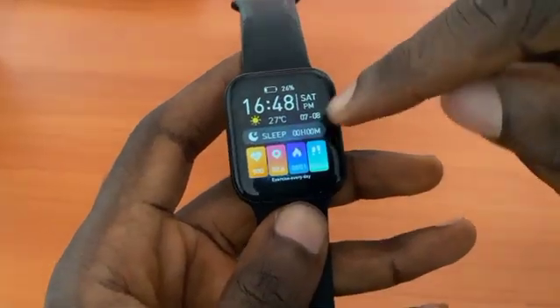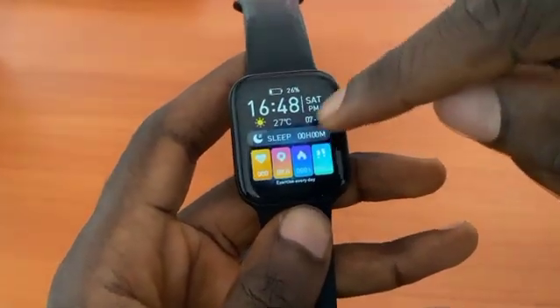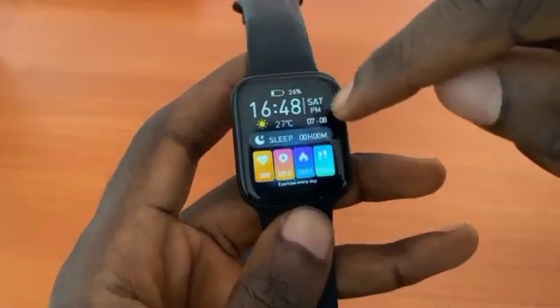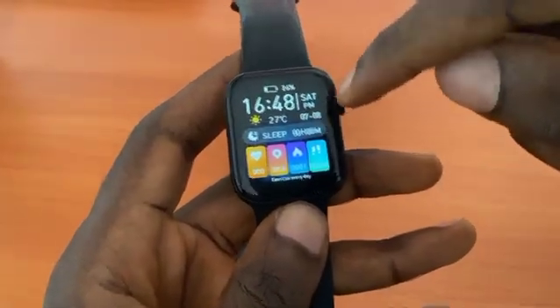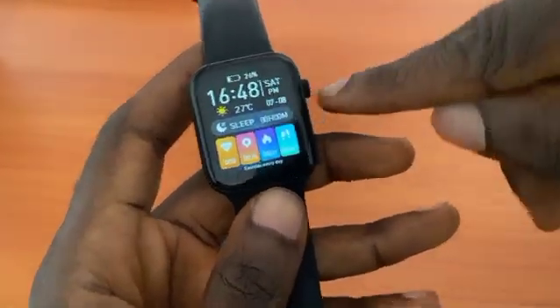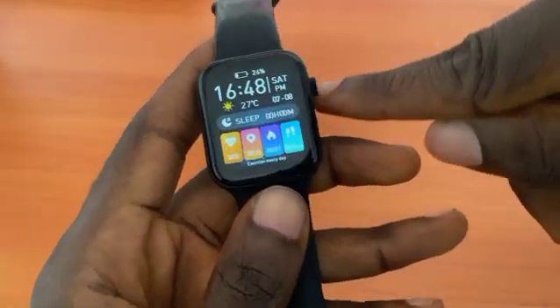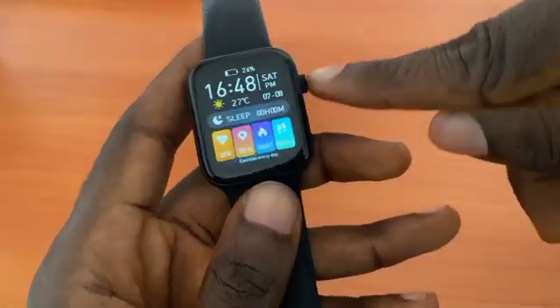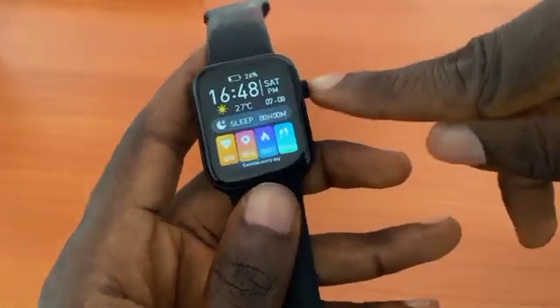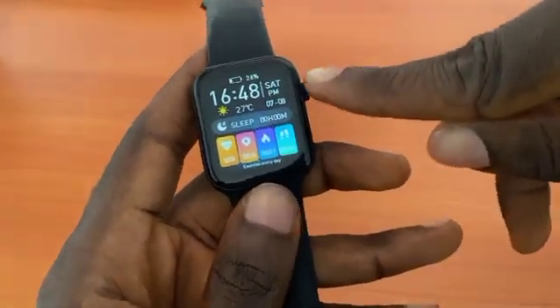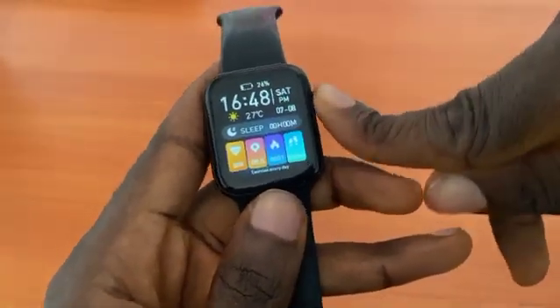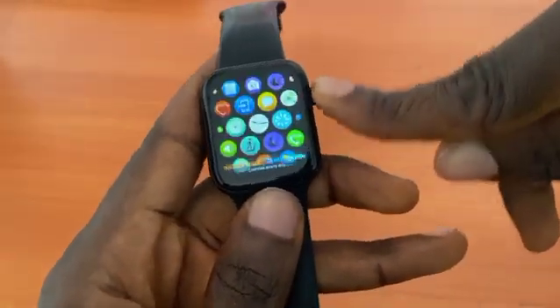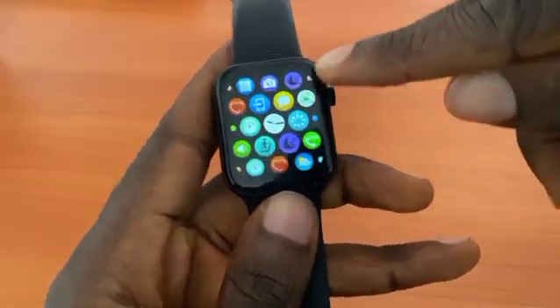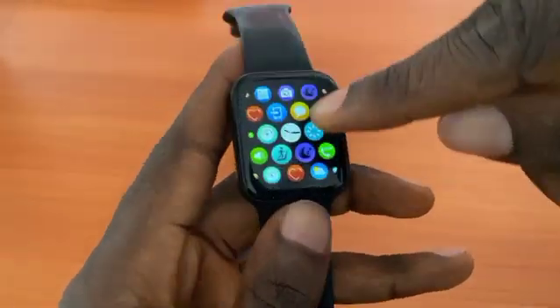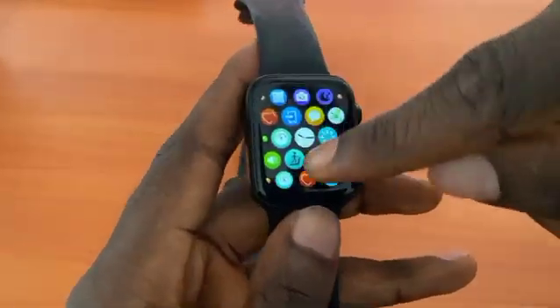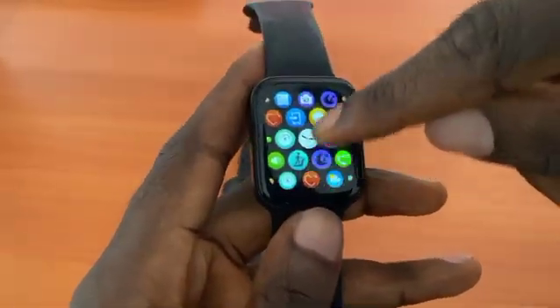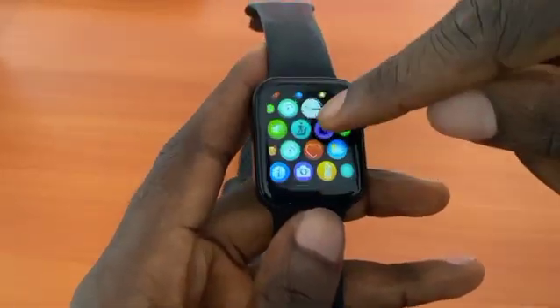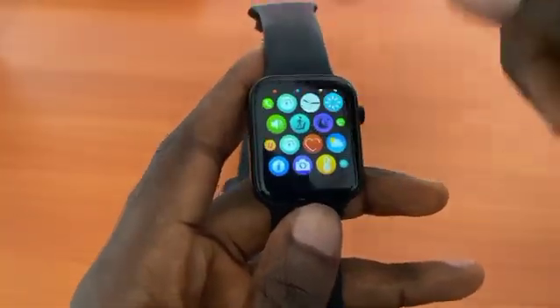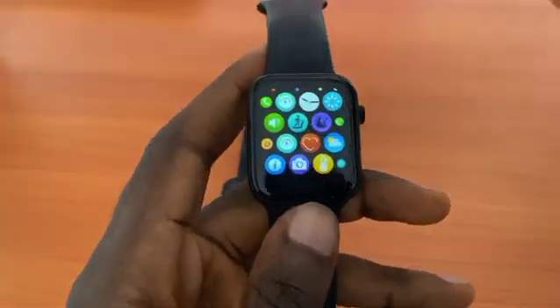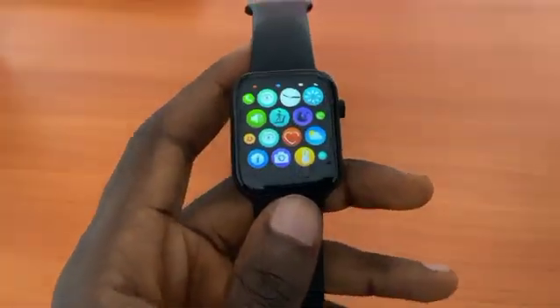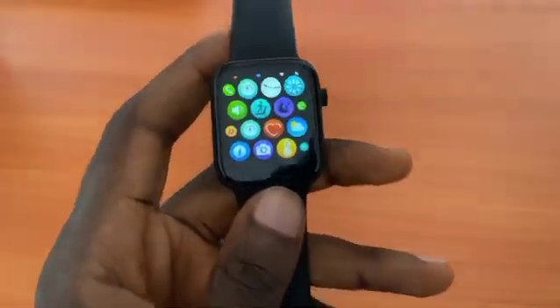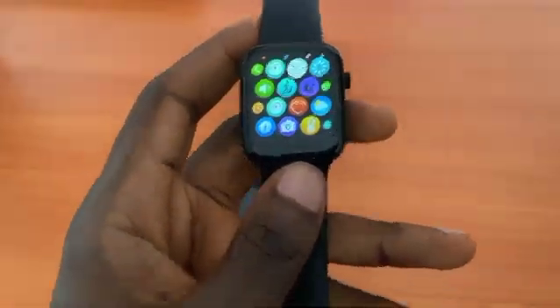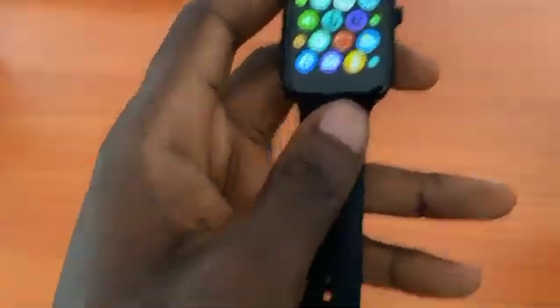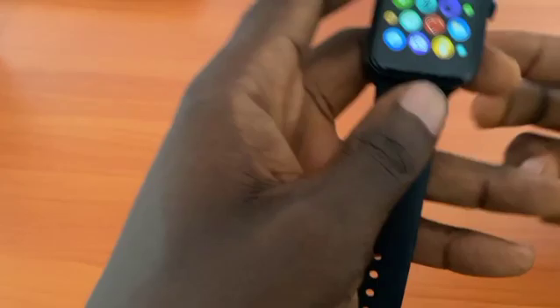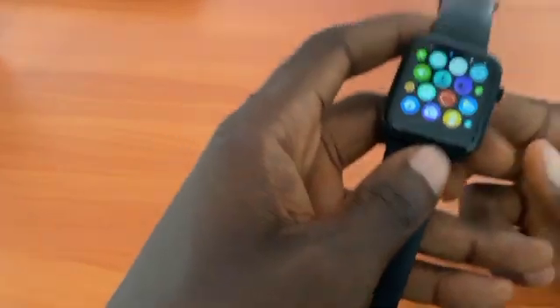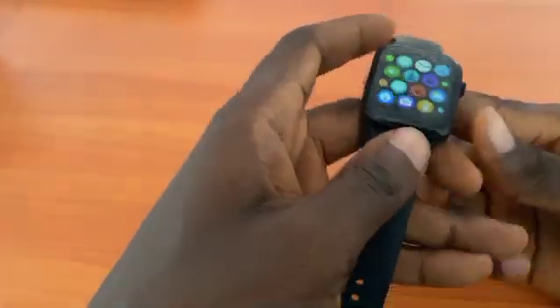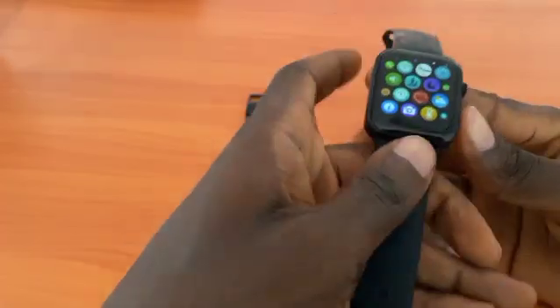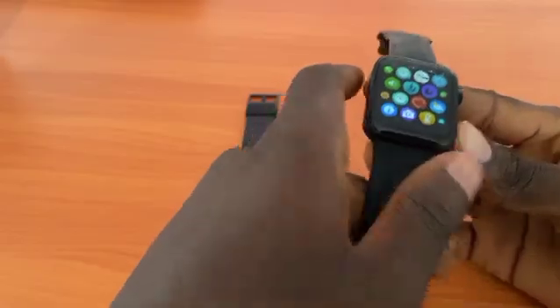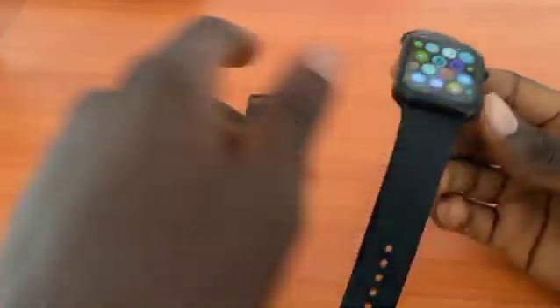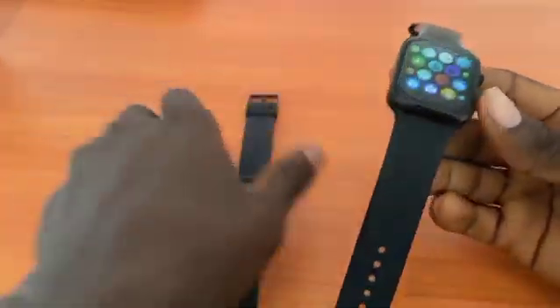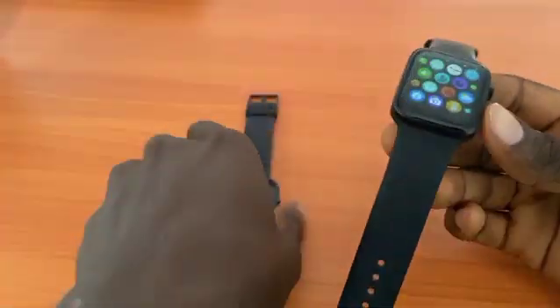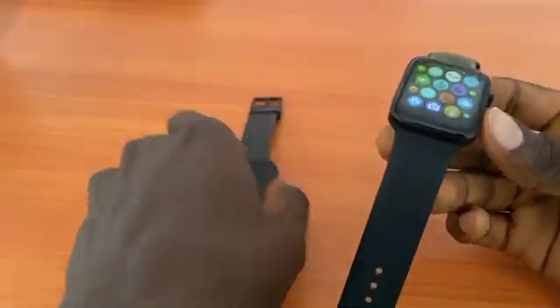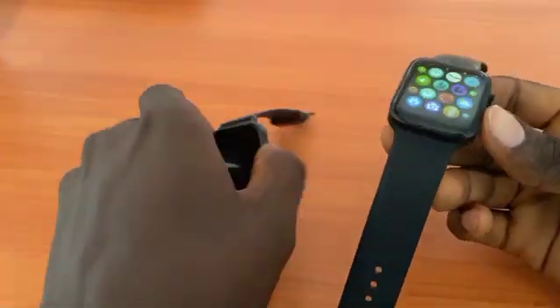The first thing you need to do is just get to the settings. I will demonstrate this with these two smartwatches.